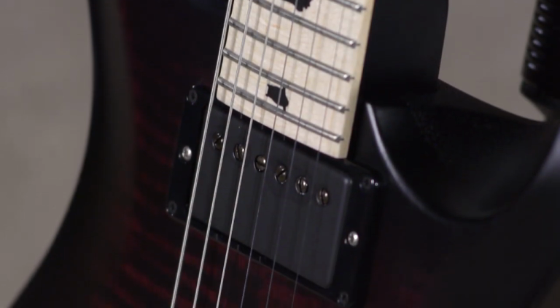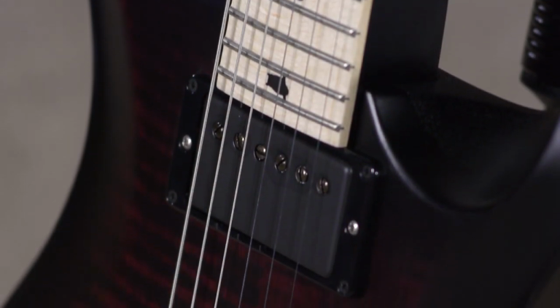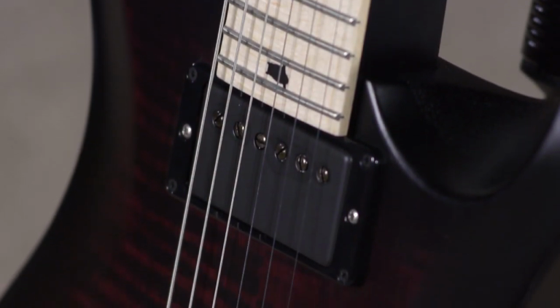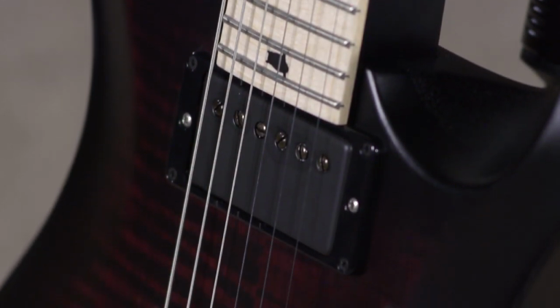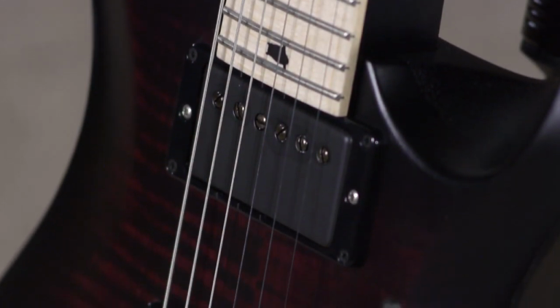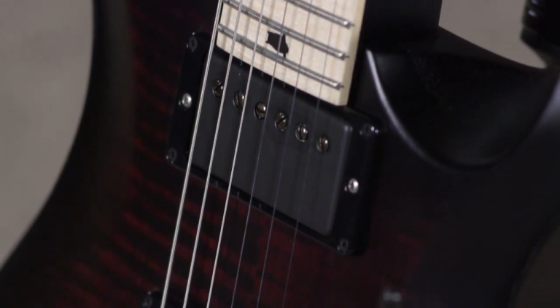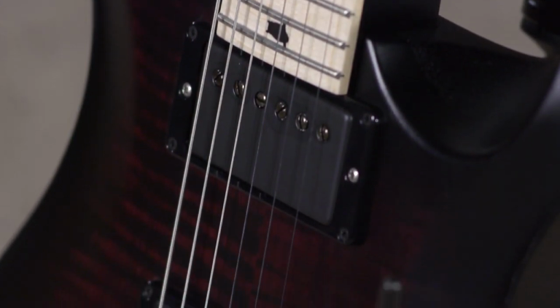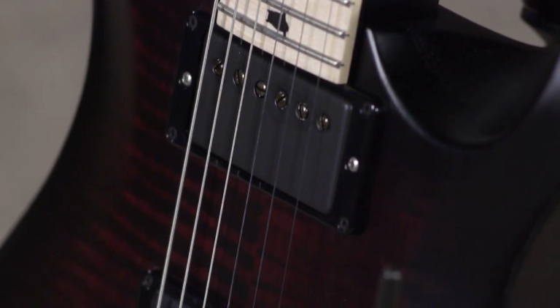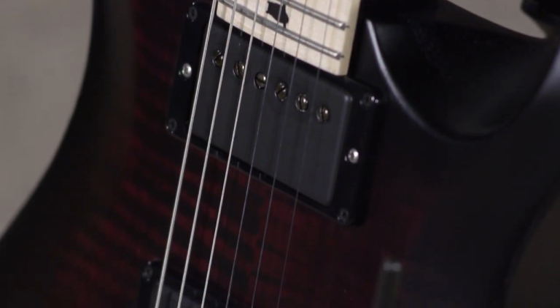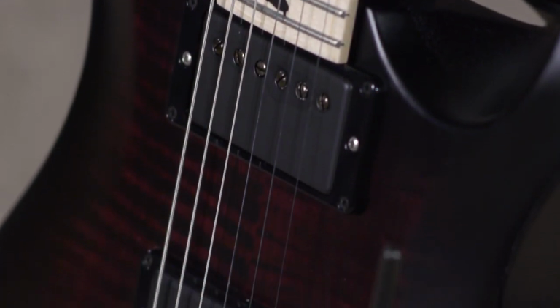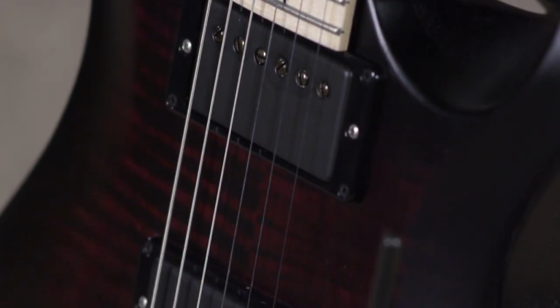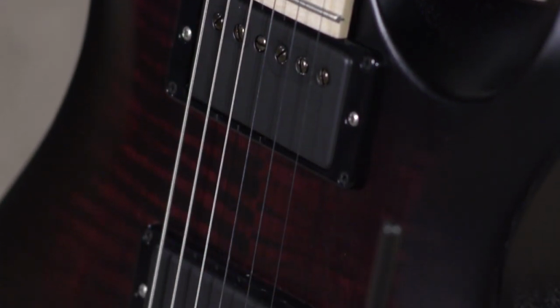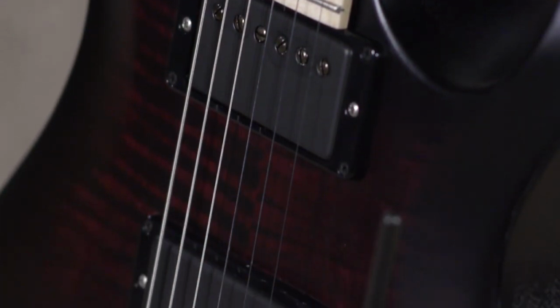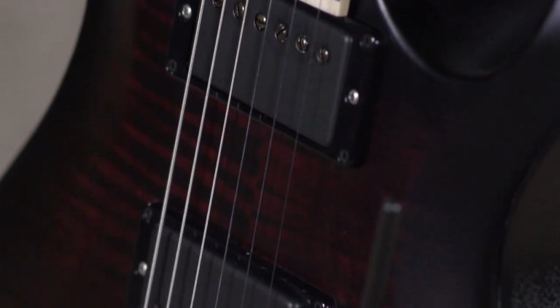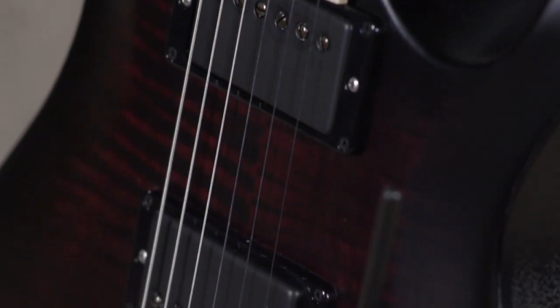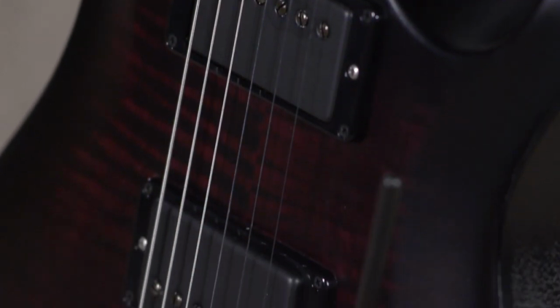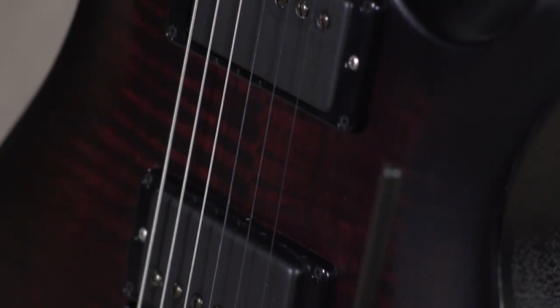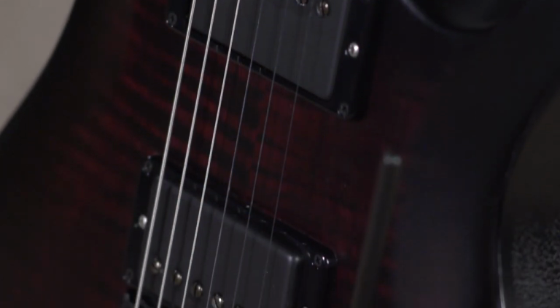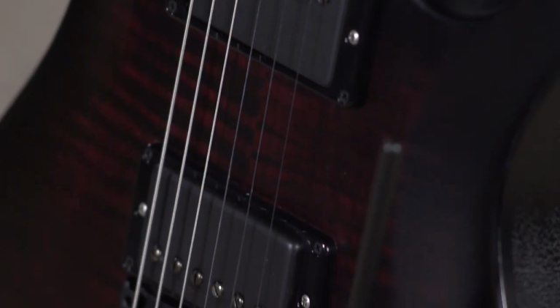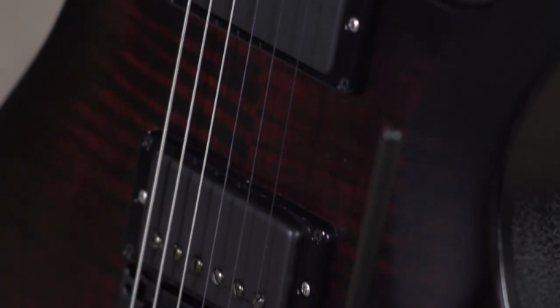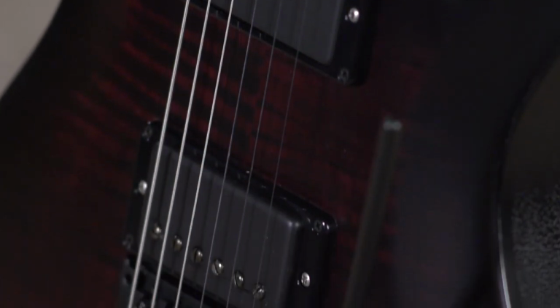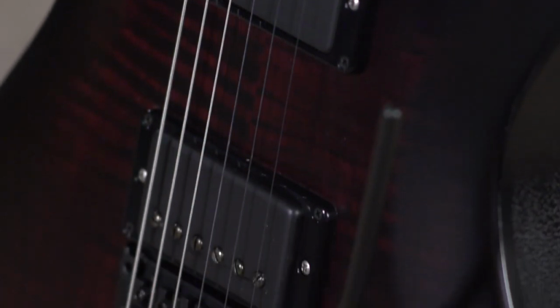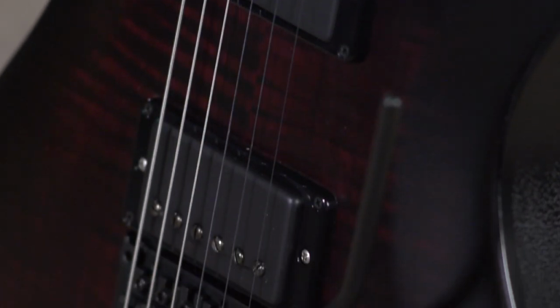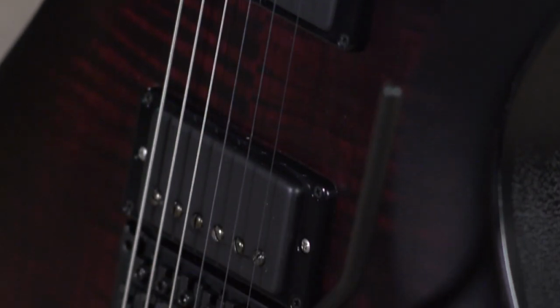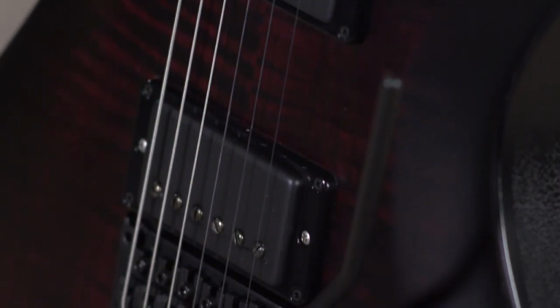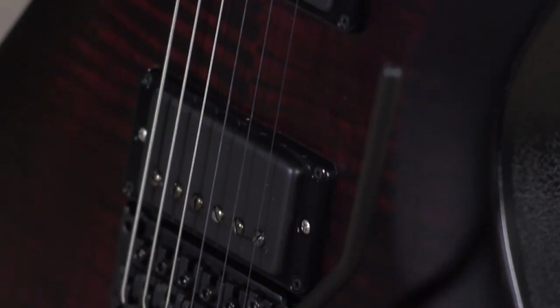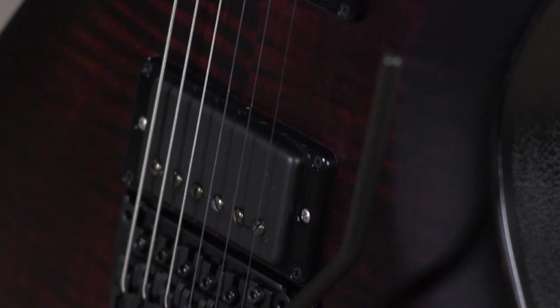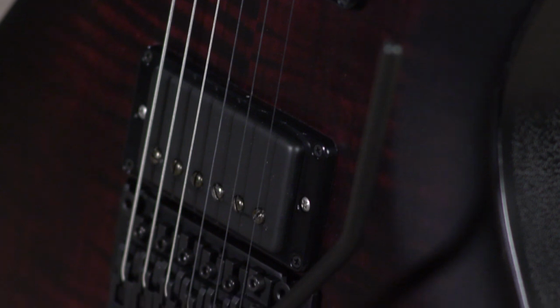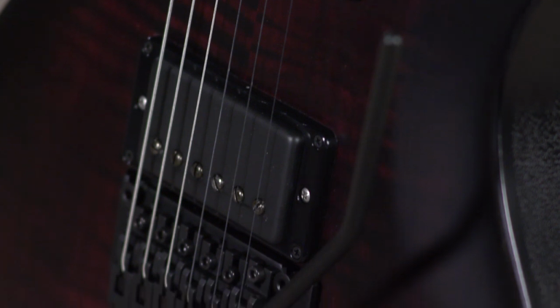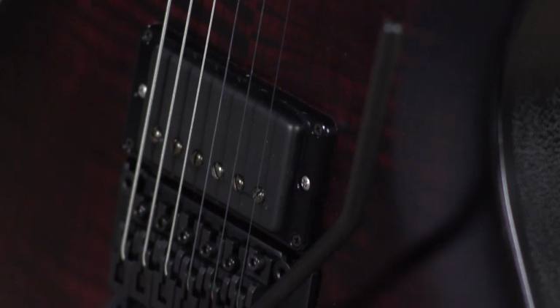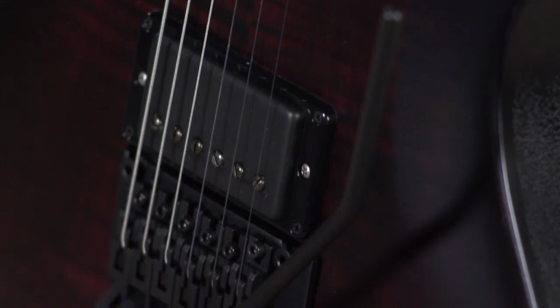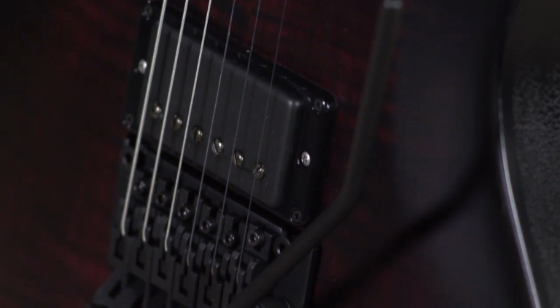Satin finish, beautiful burst. This guitar is a player's guitar. It really is.